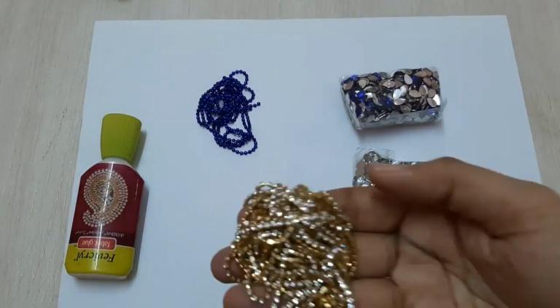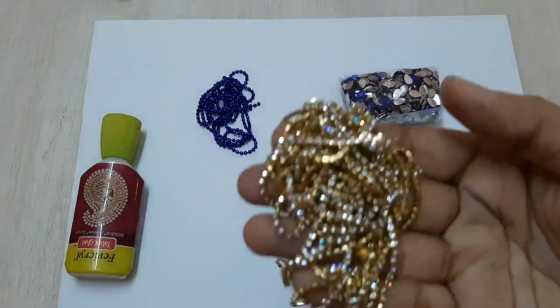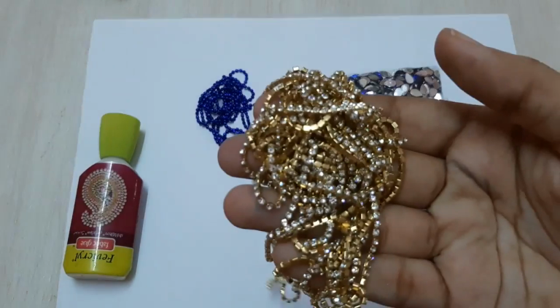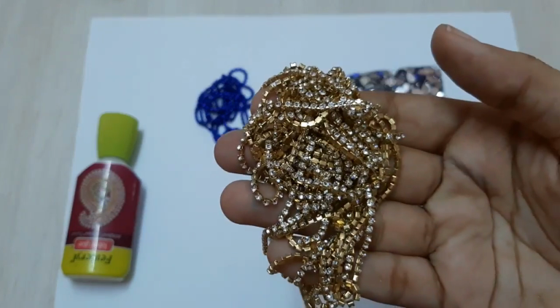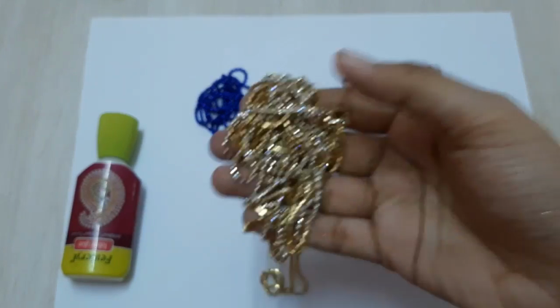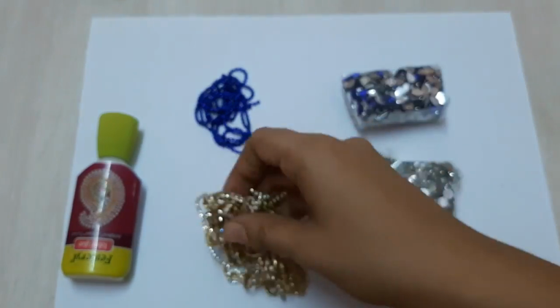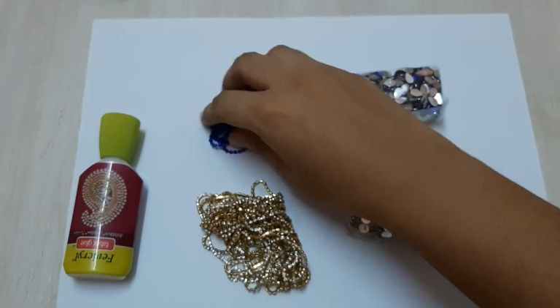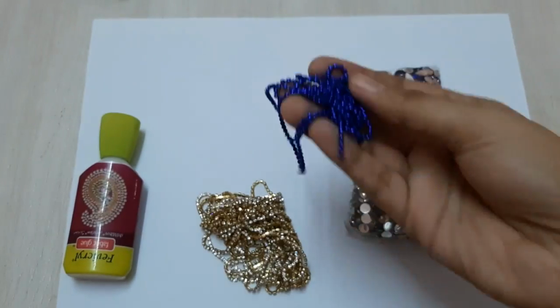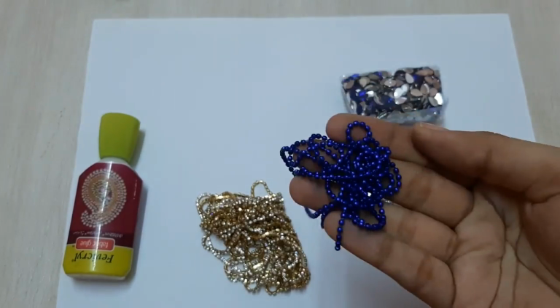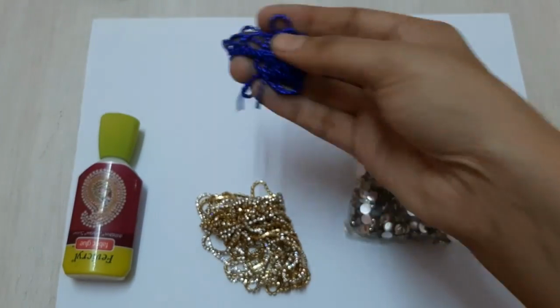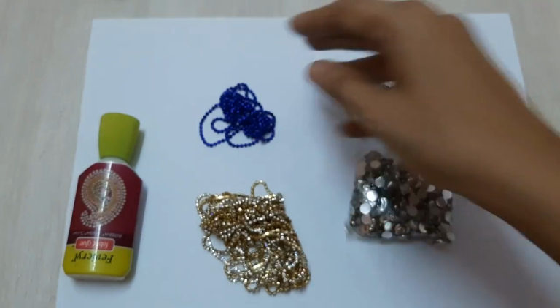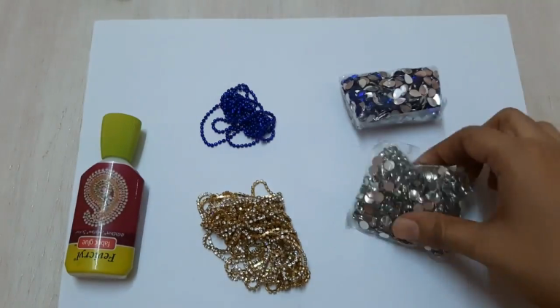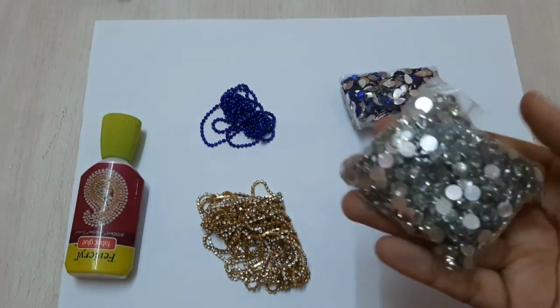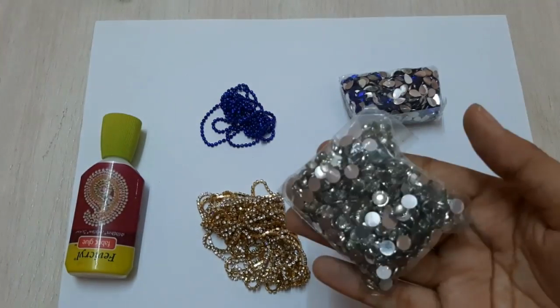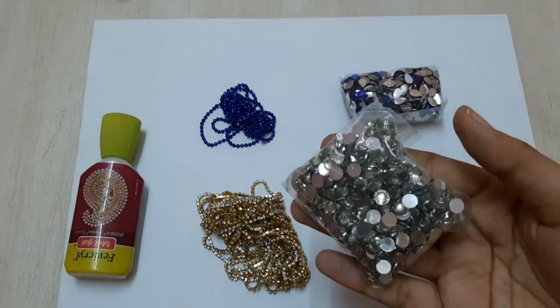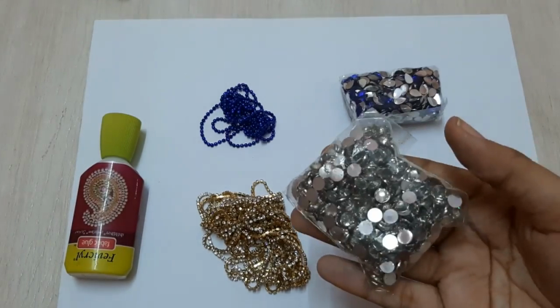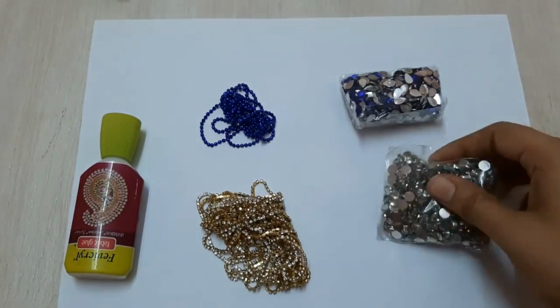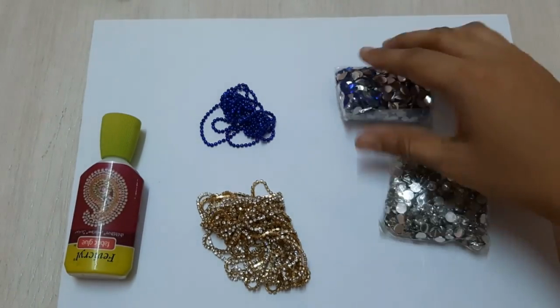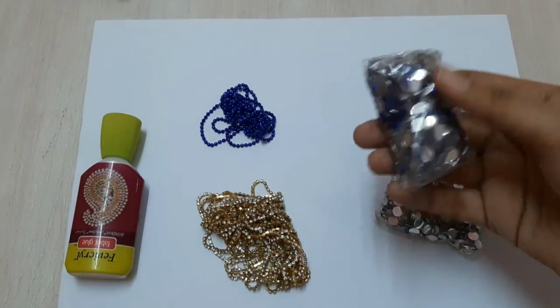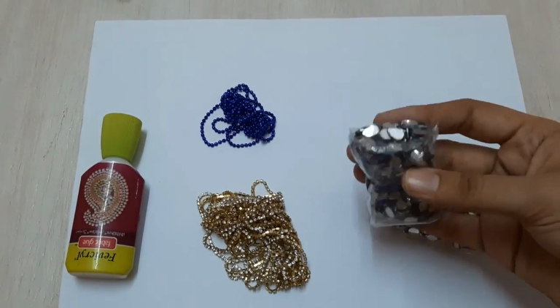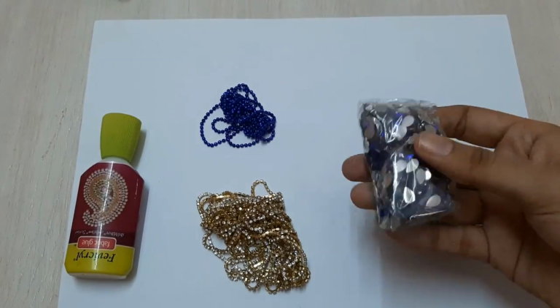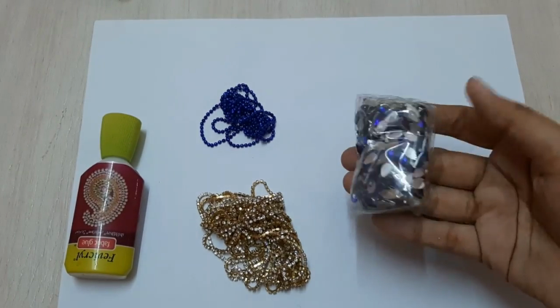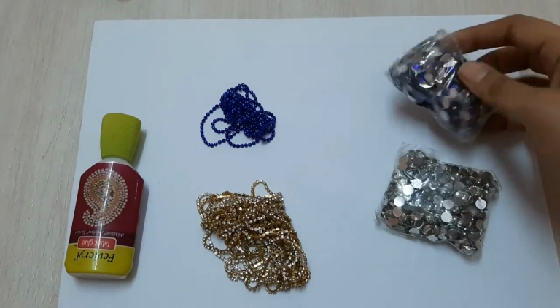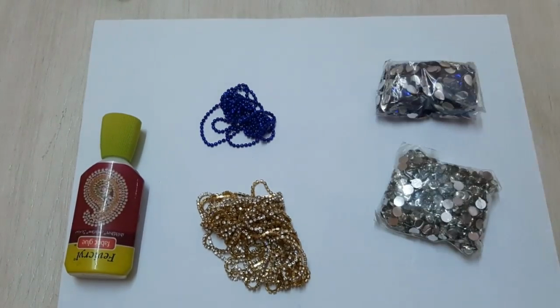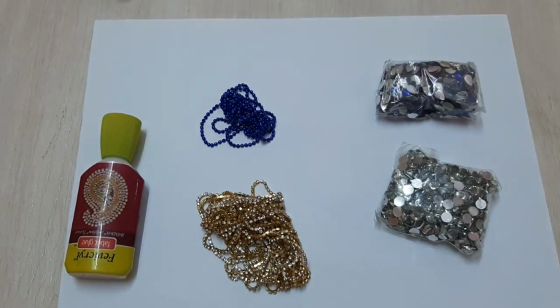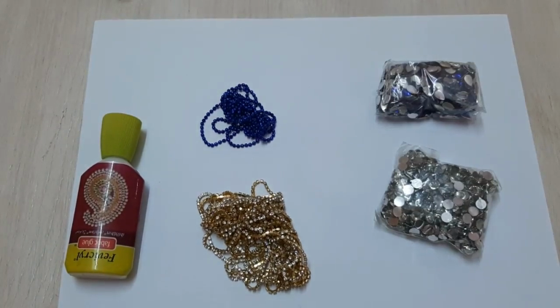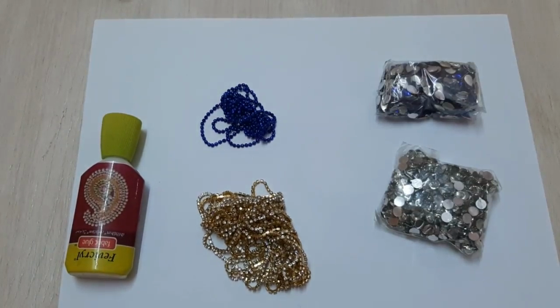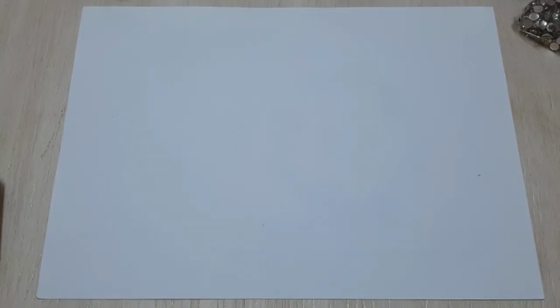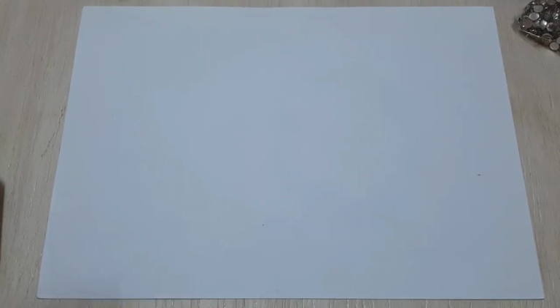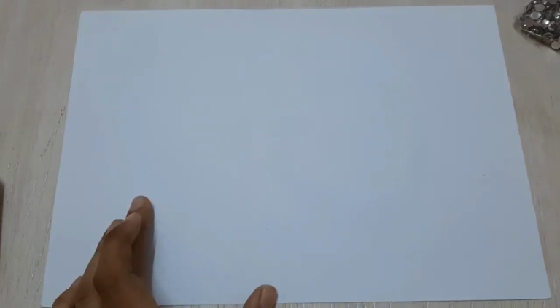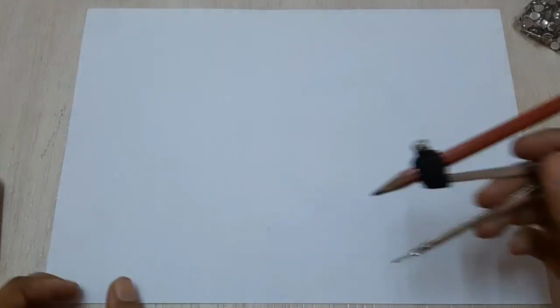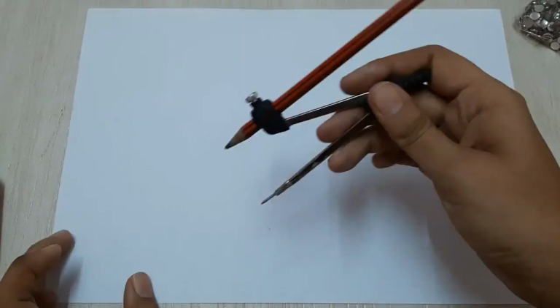You would need a diamond chain, a blue chain, white kundans, blue kundans, and fabric glue.